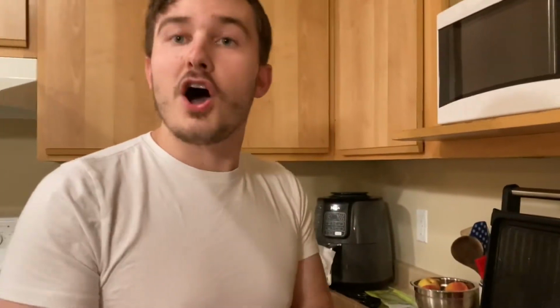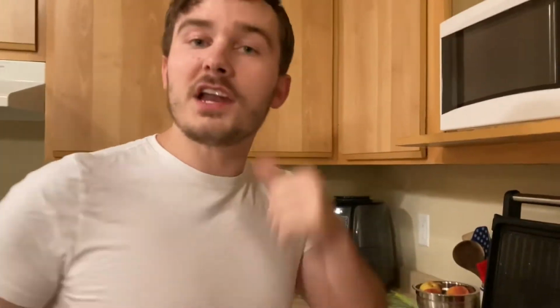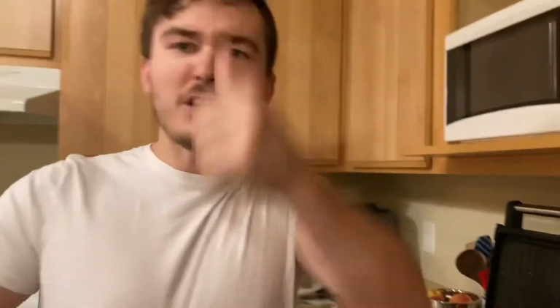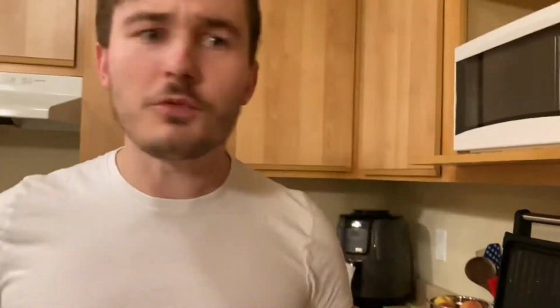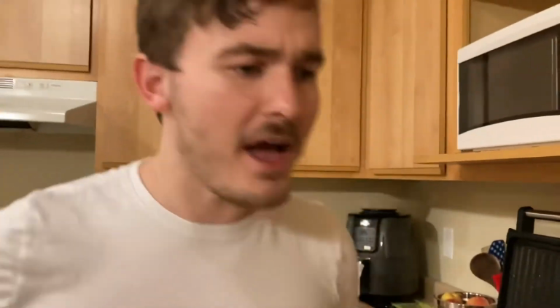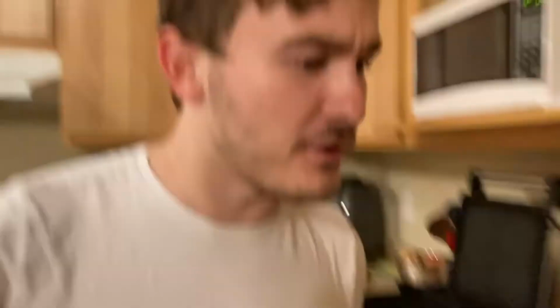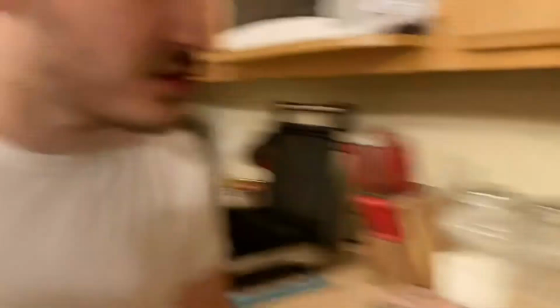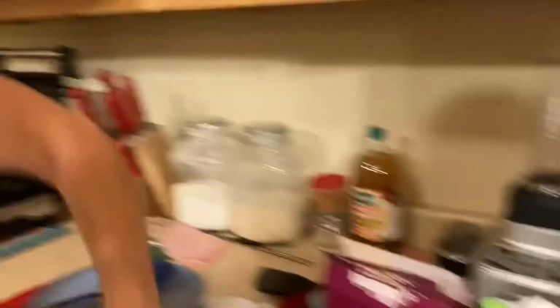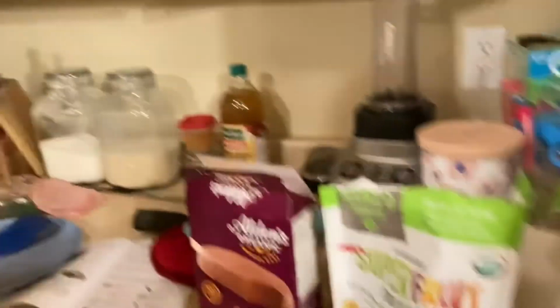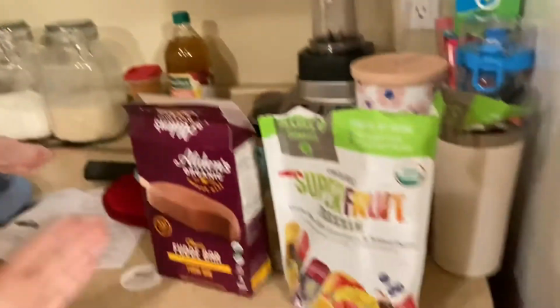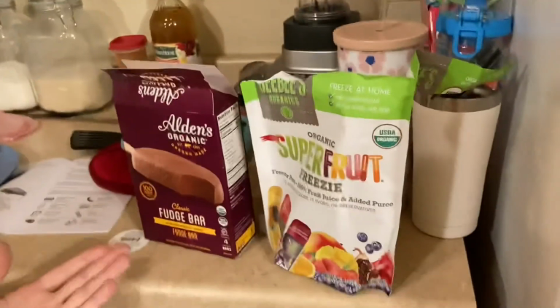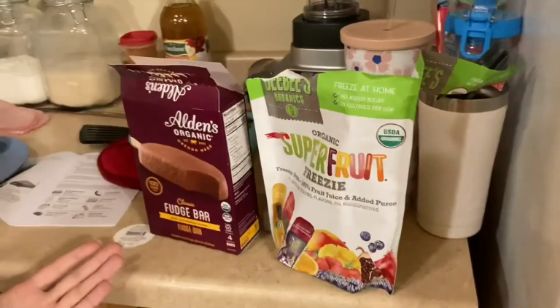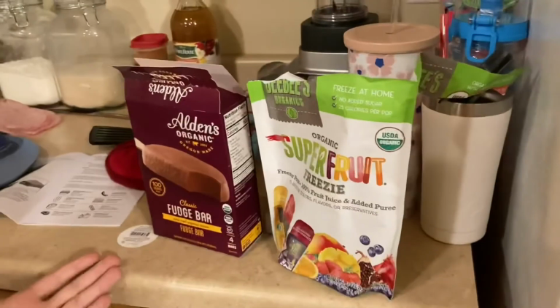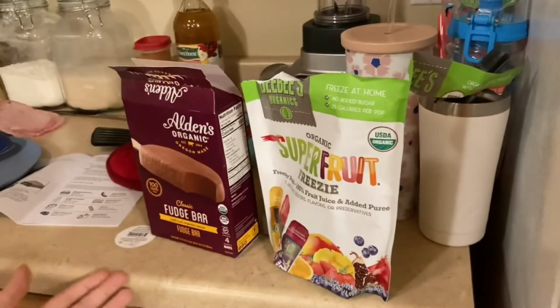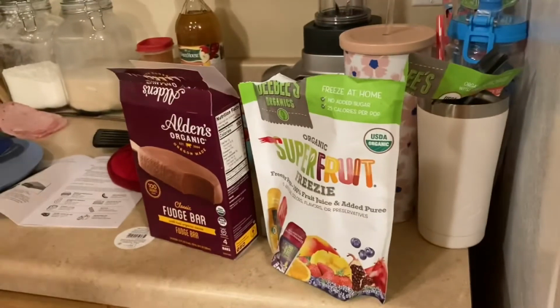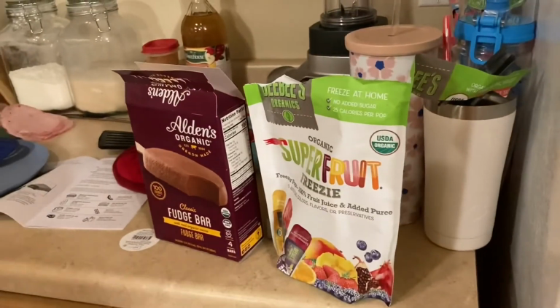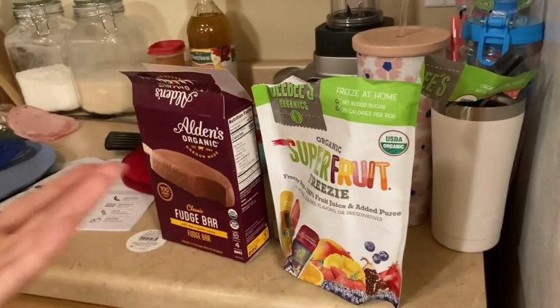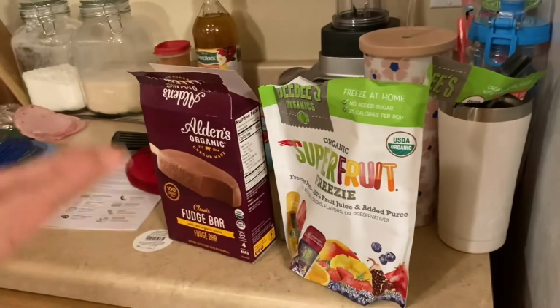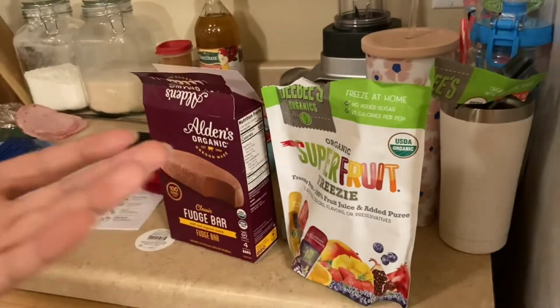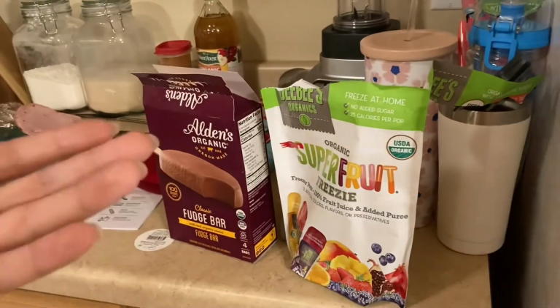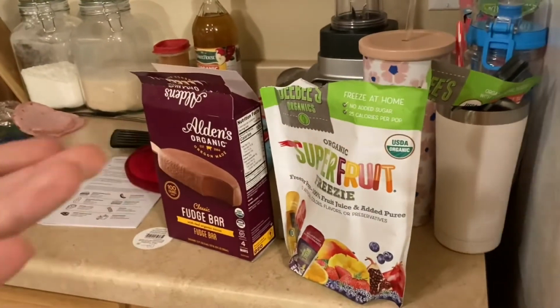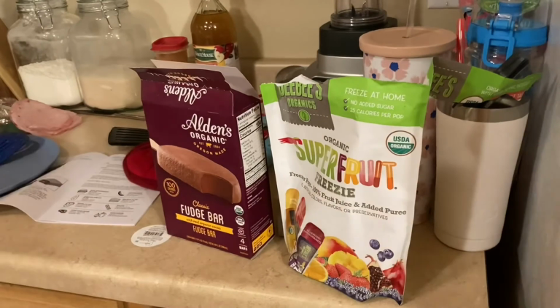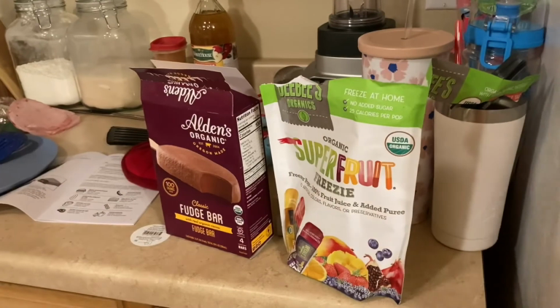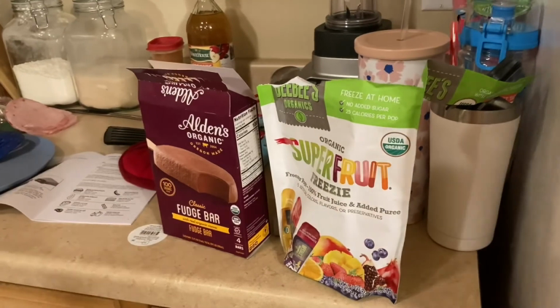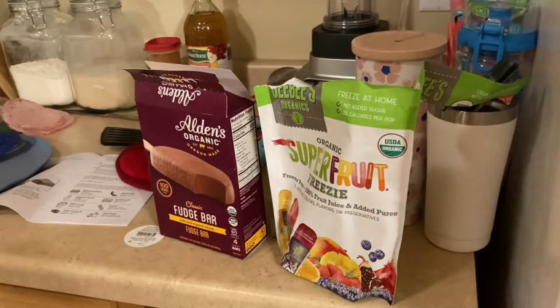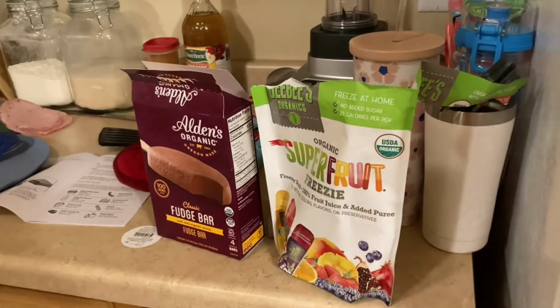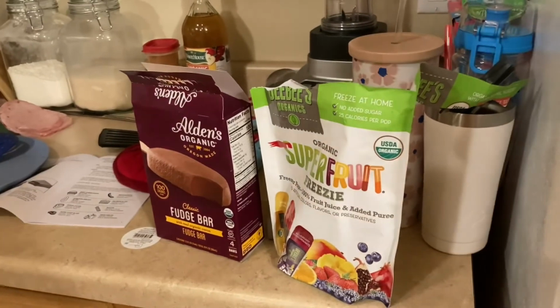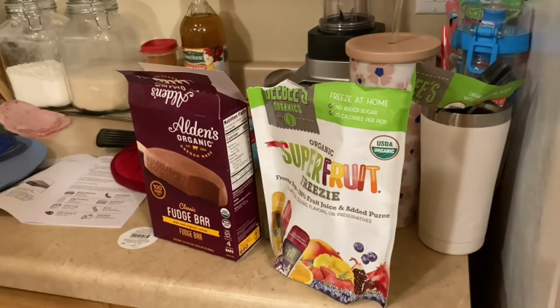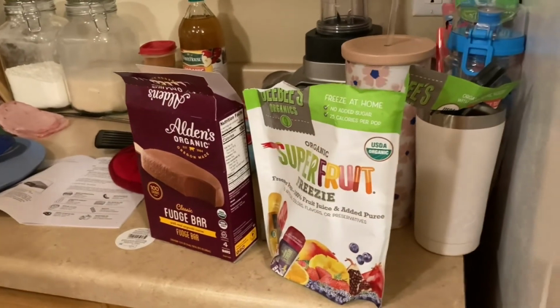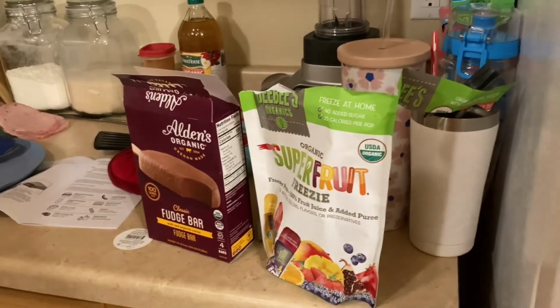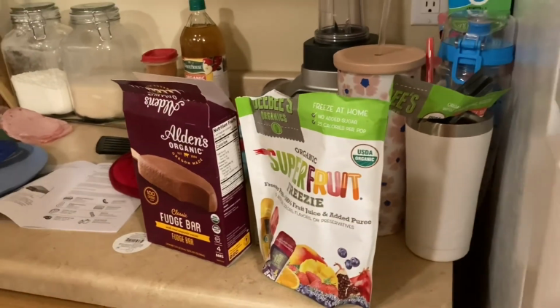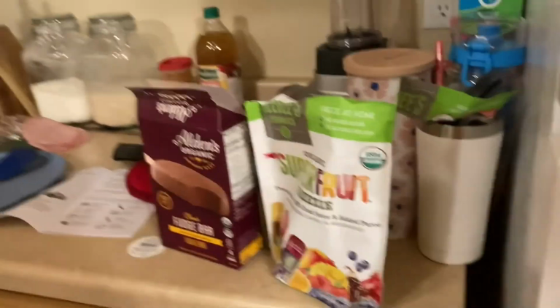Honey, what should we have for dessert? Should we have fudge bars or should we have icies? Both. Yes! Let's do it!